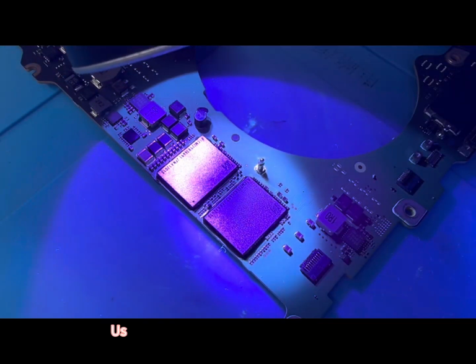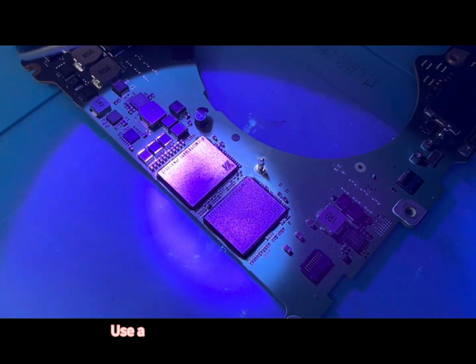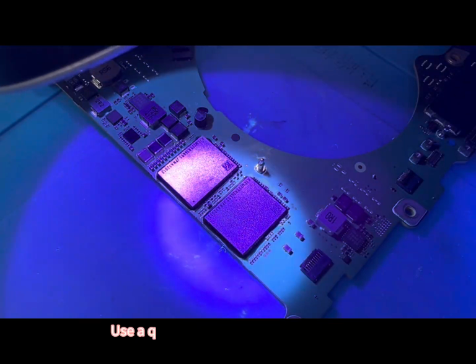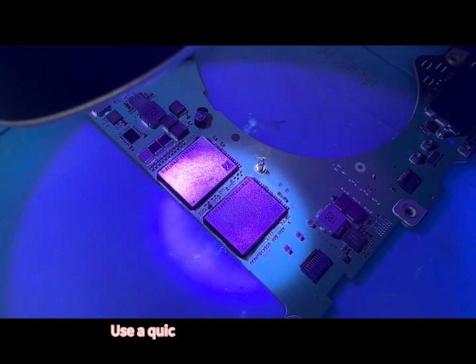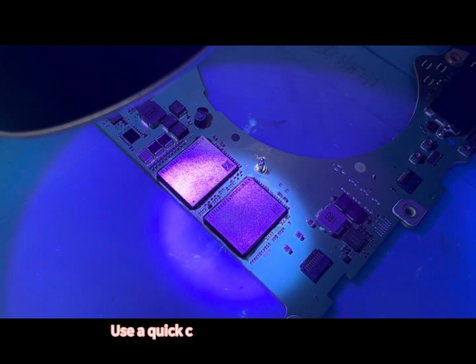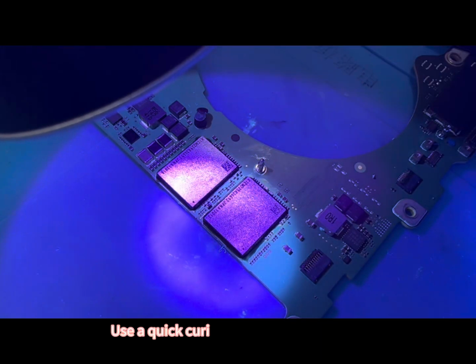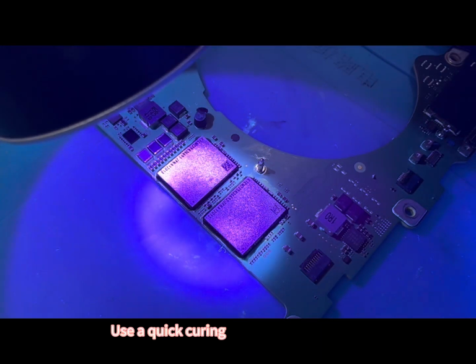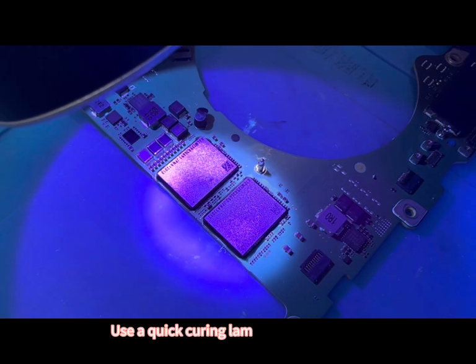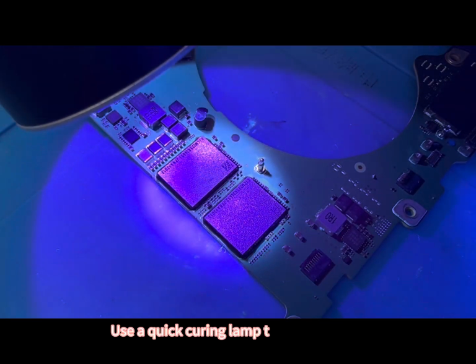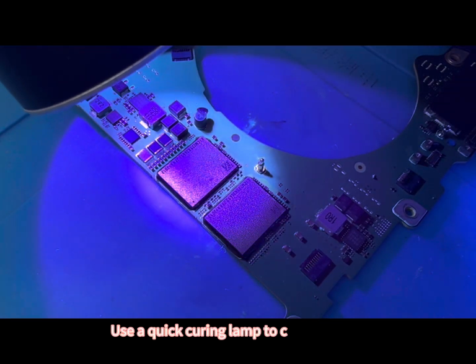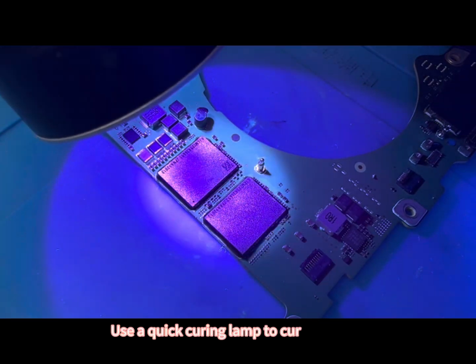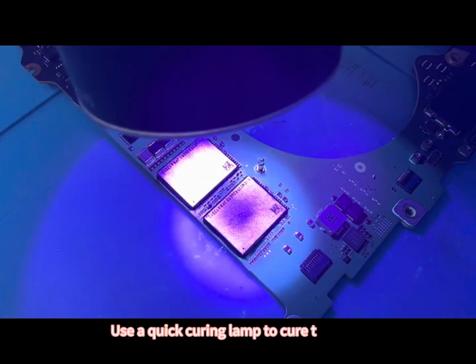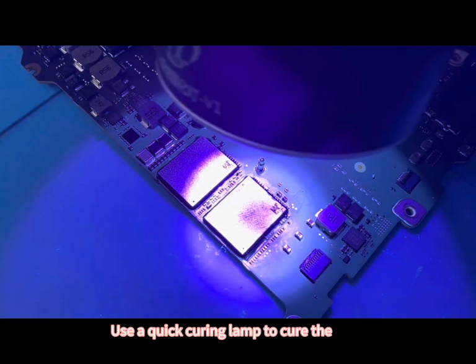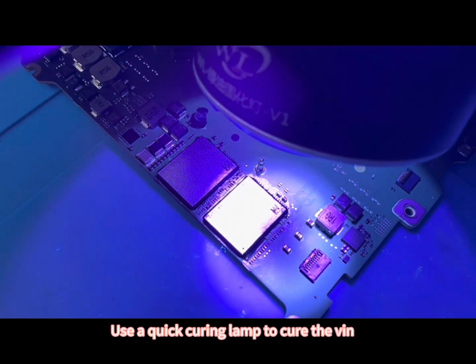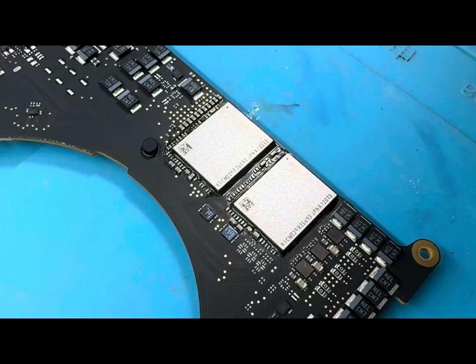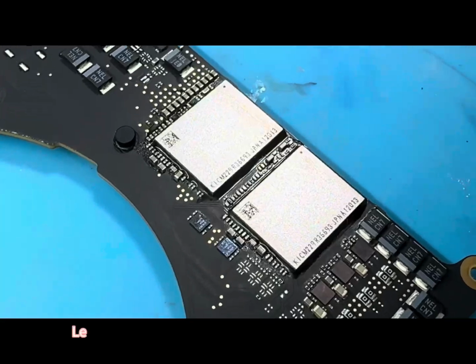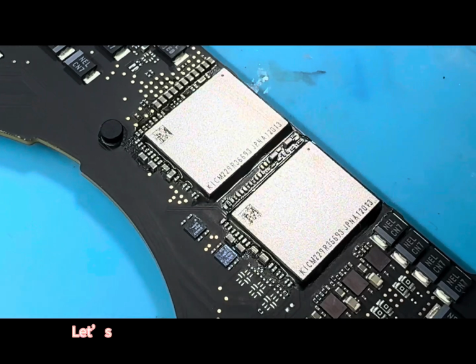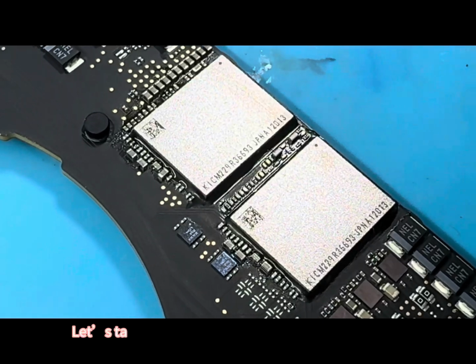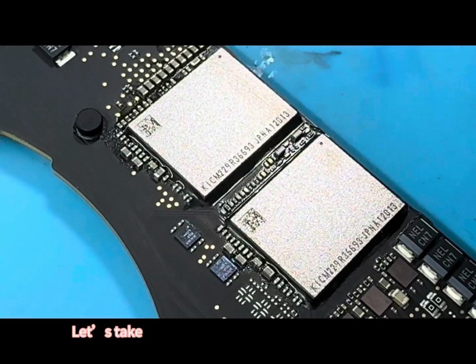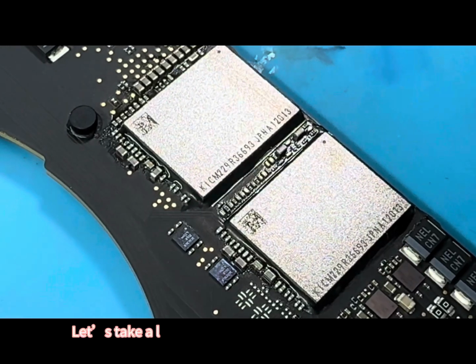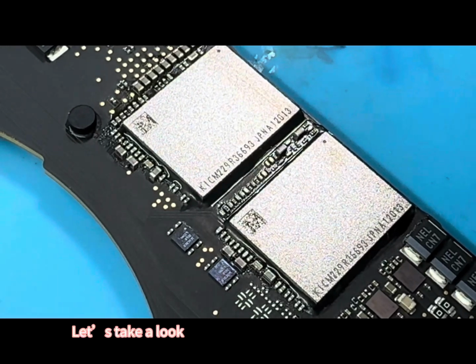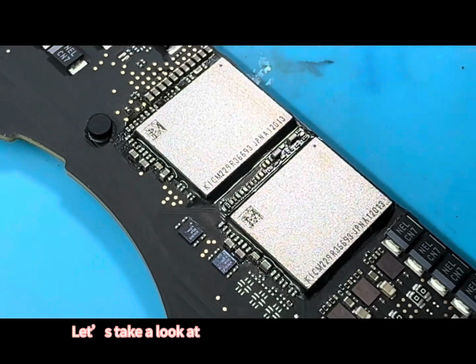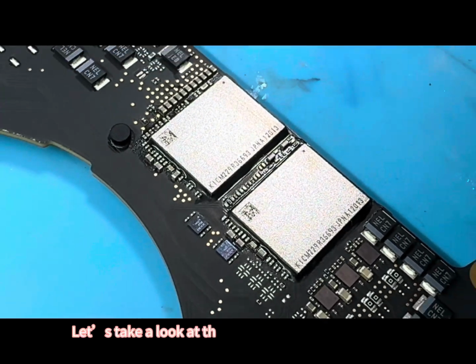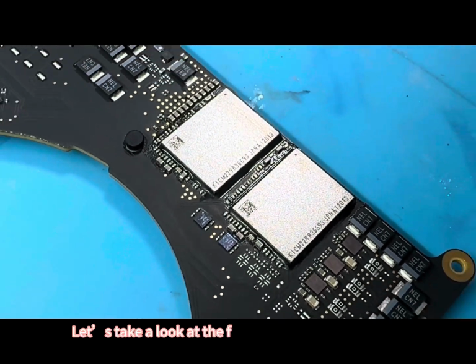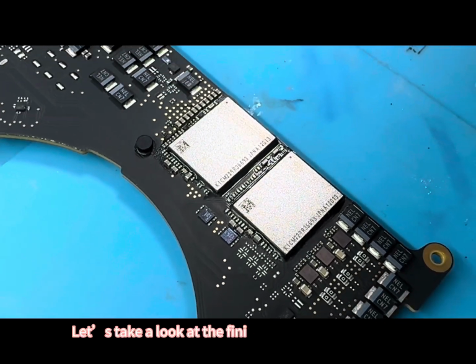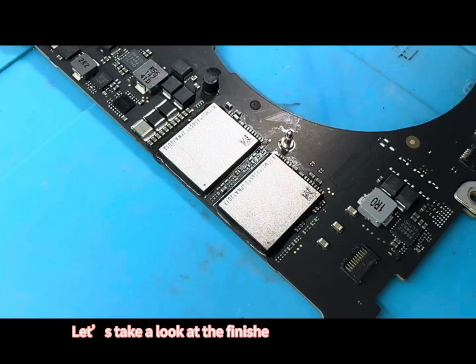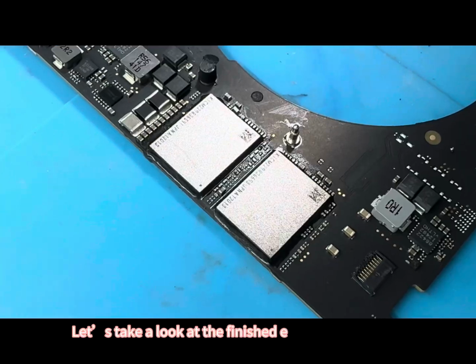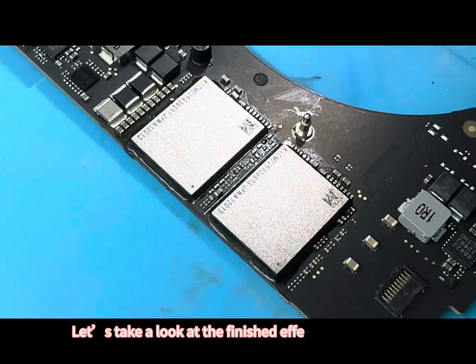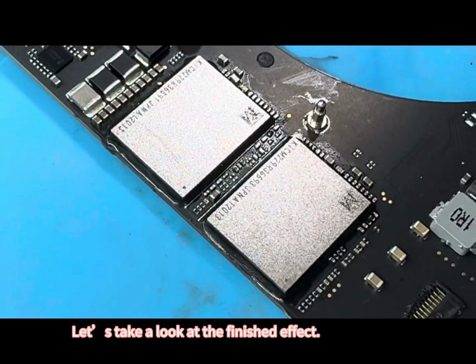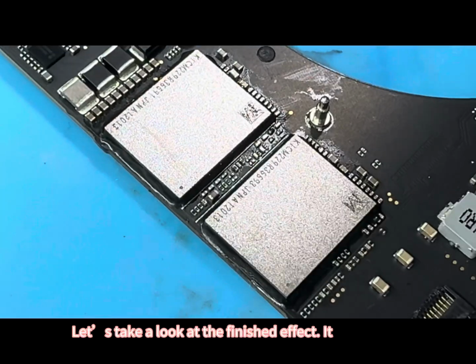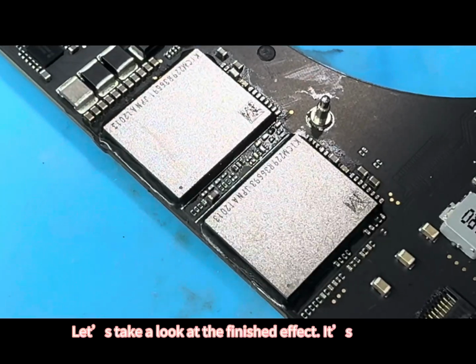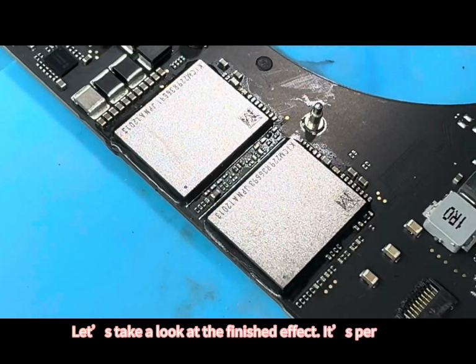Use a quick curing lamp to cure the vinyl. Let's take a look at the finished effect — it's perfect.